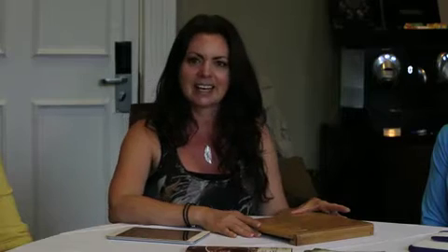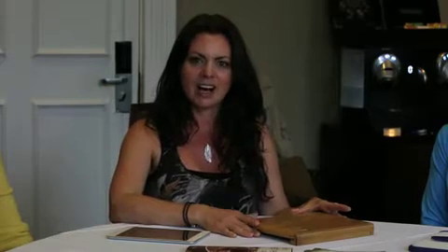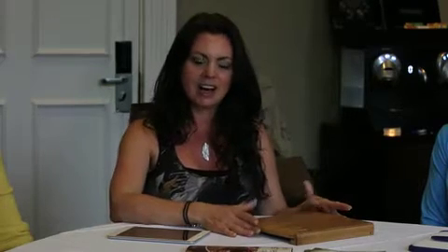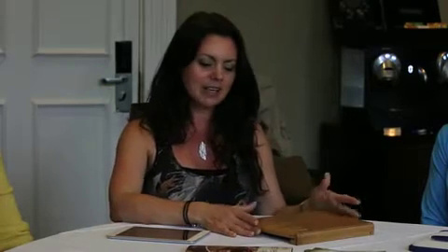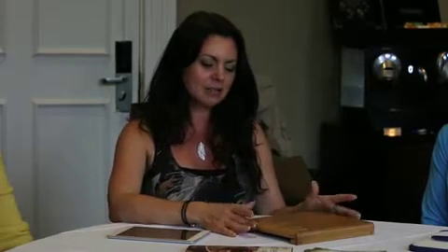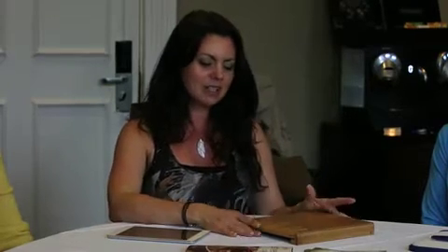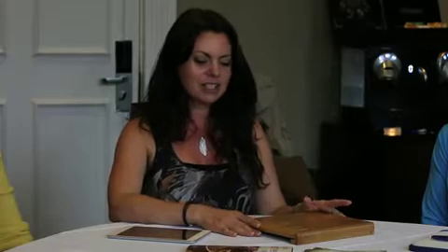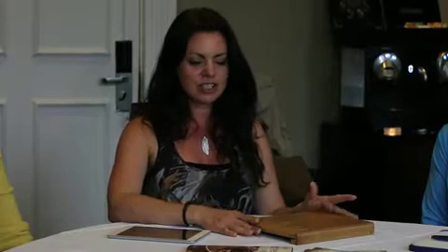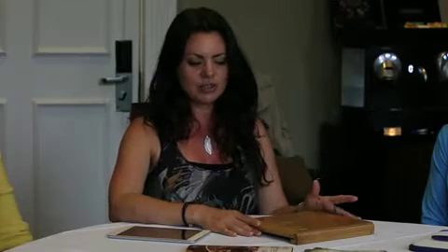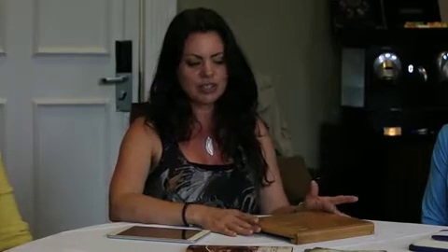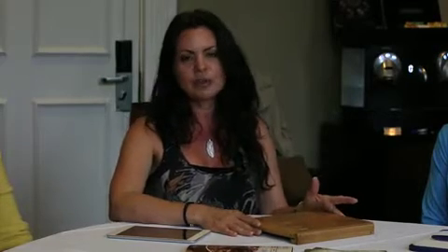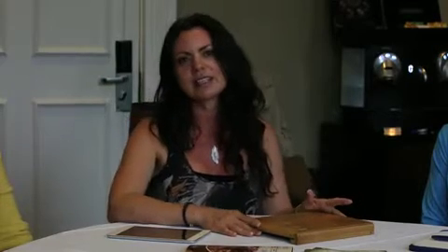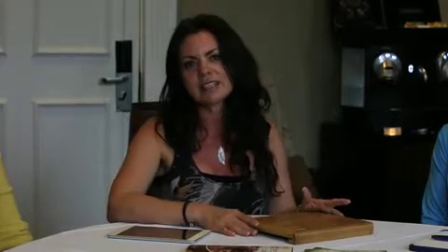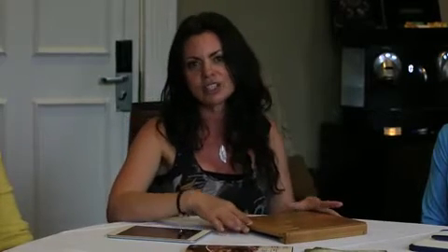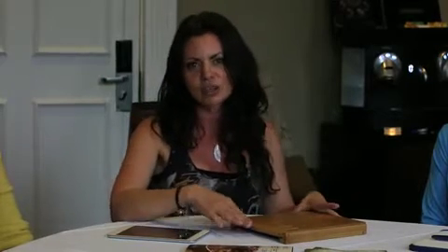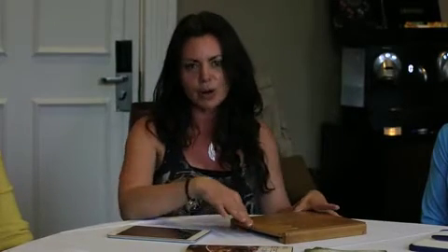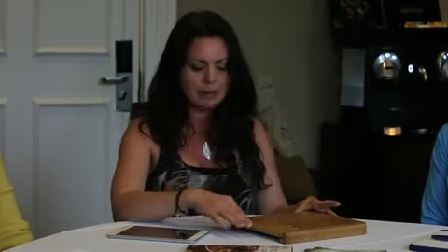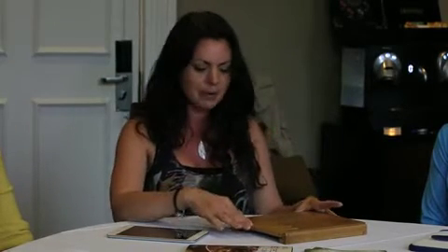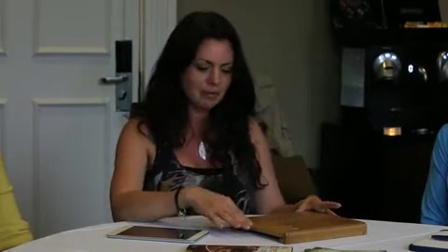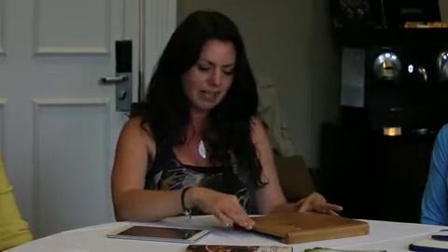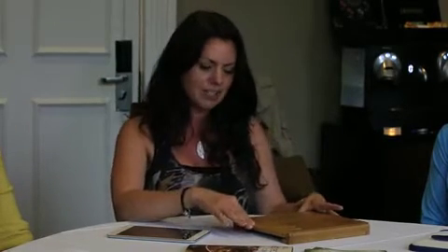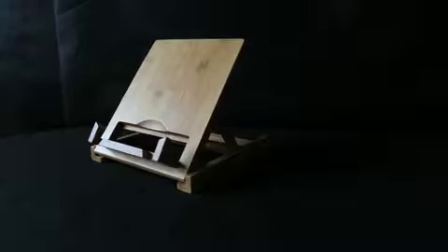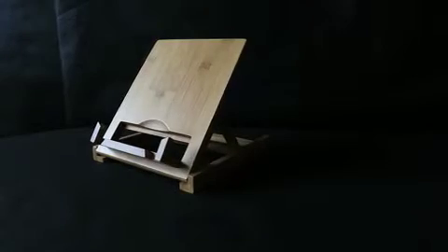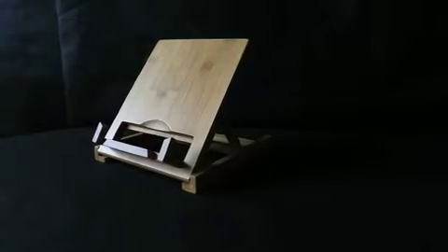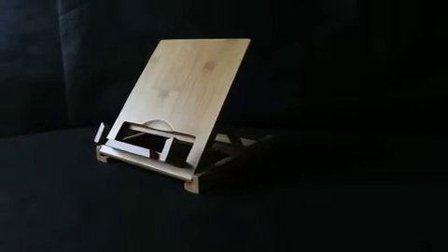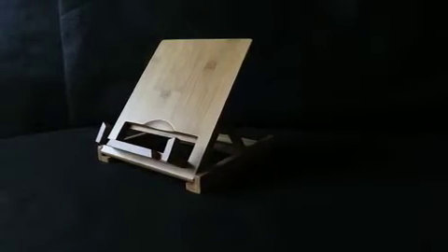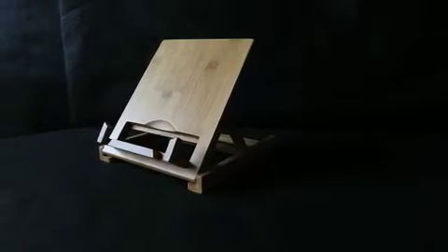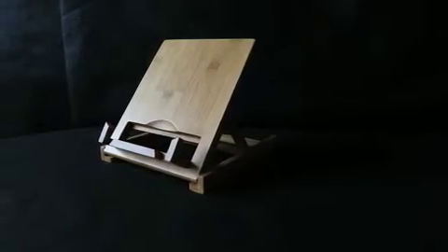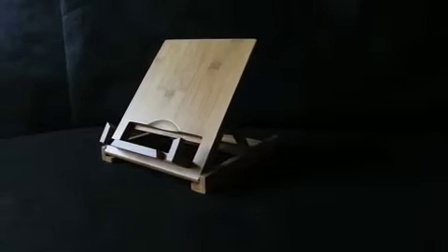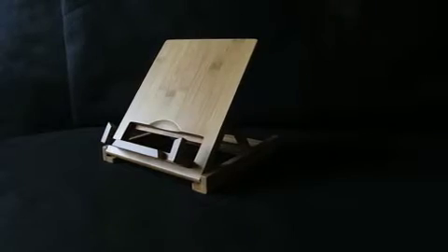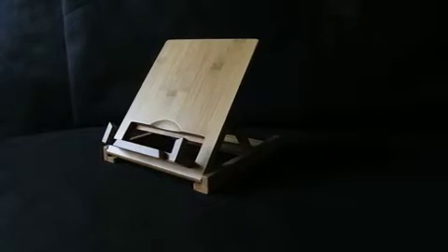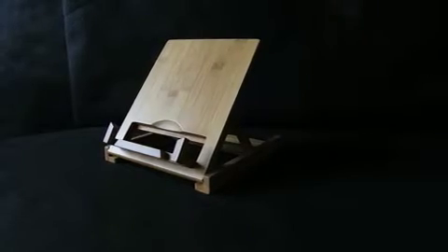I am delighted to show you the newest addition to our bamboo range — it's the bamboo tablet stand.